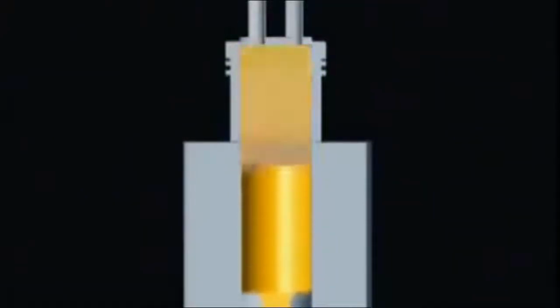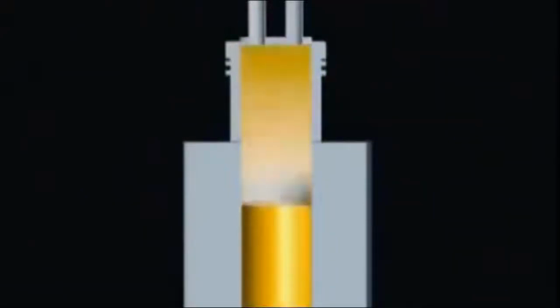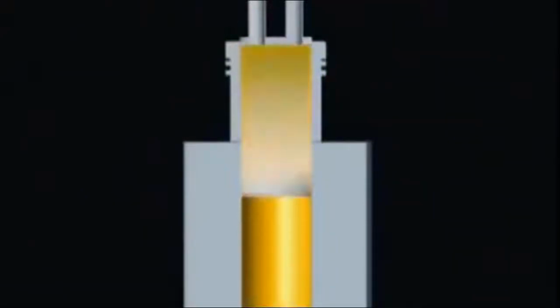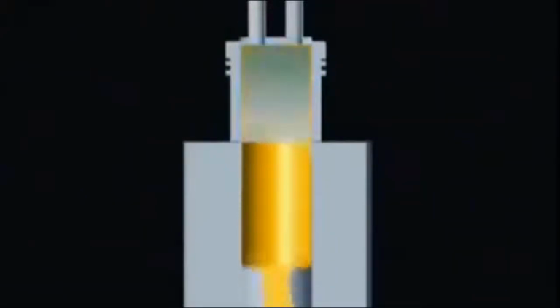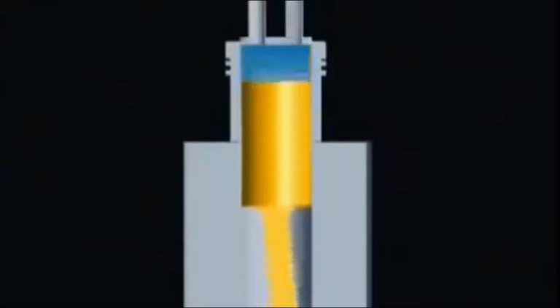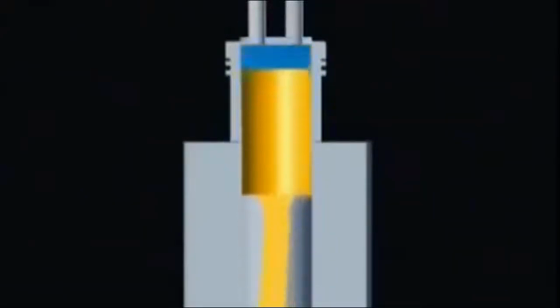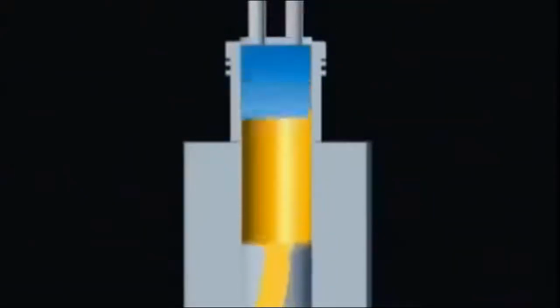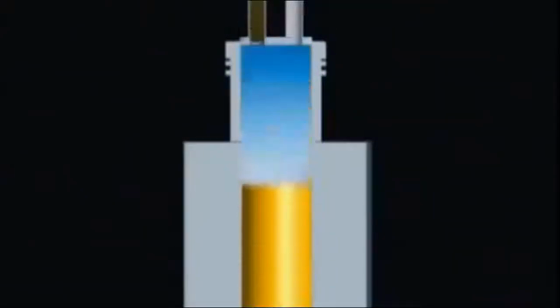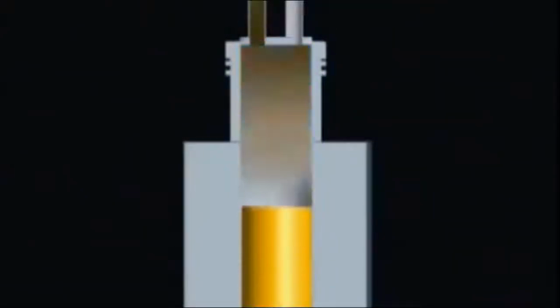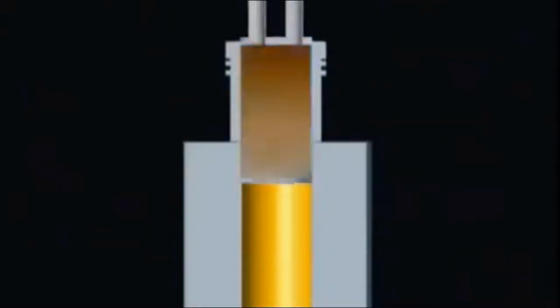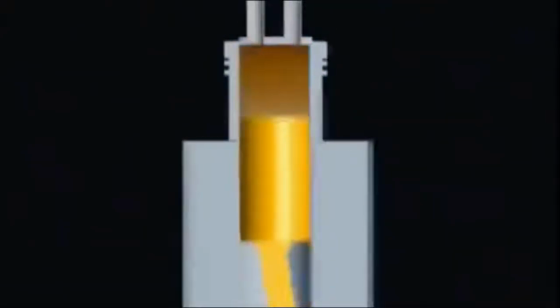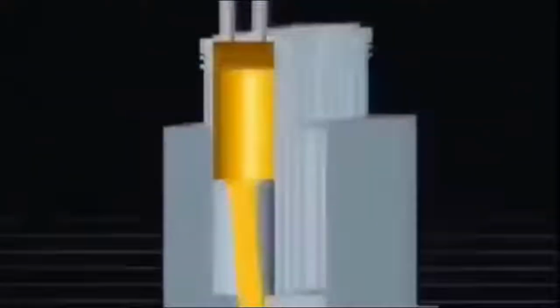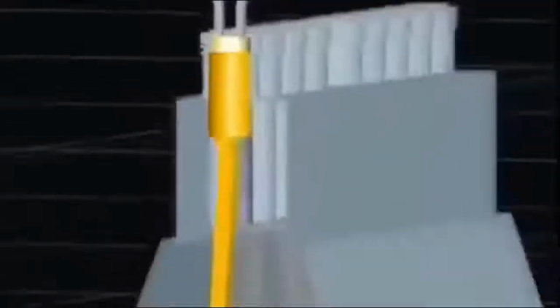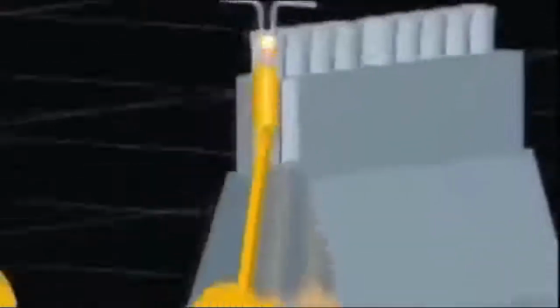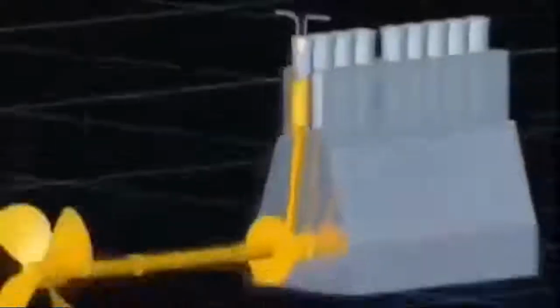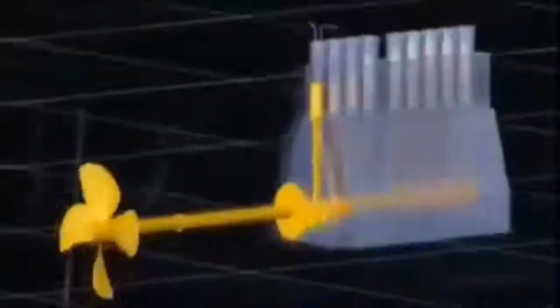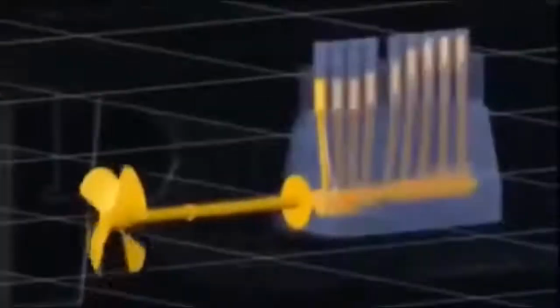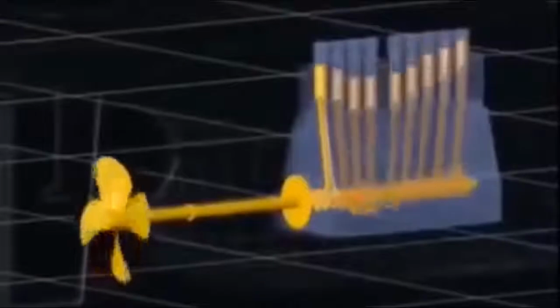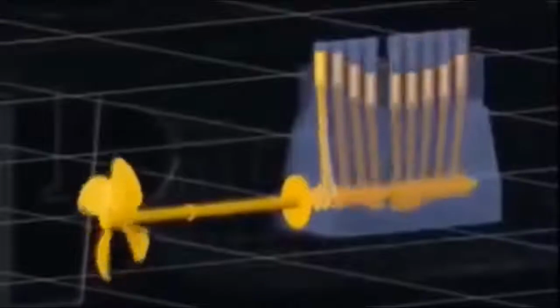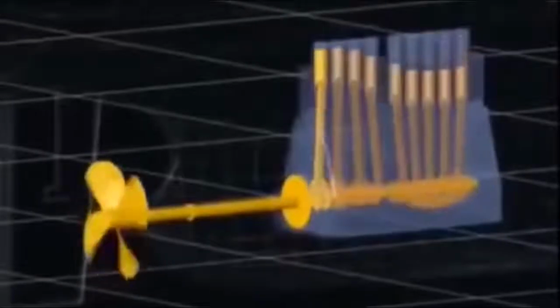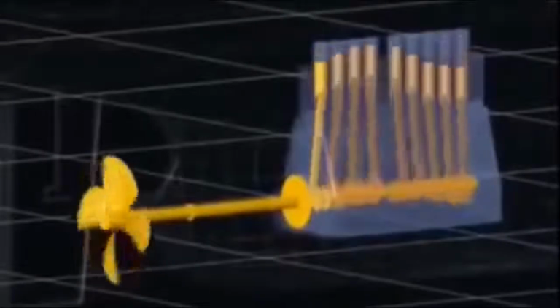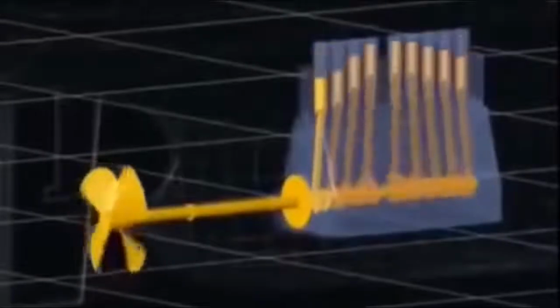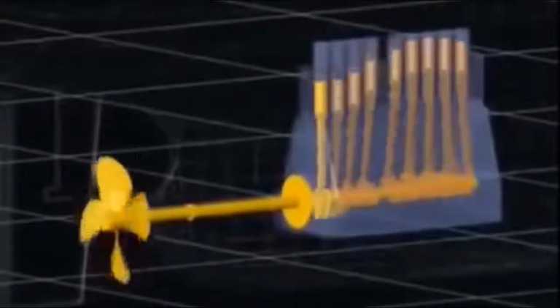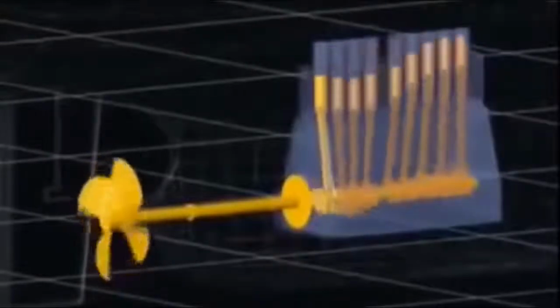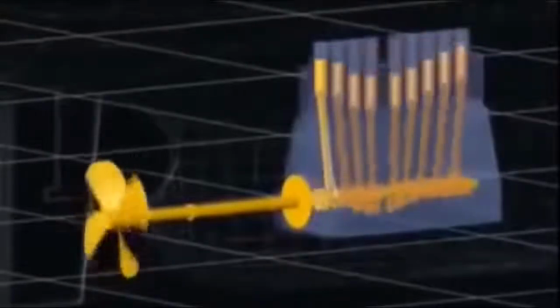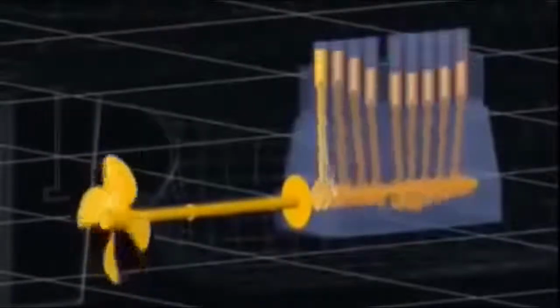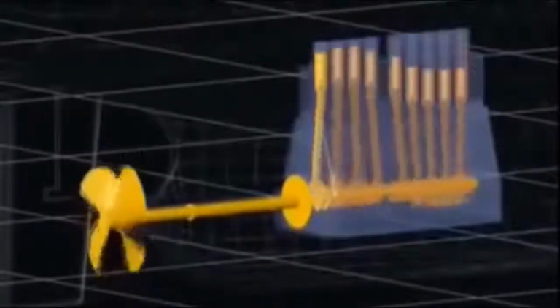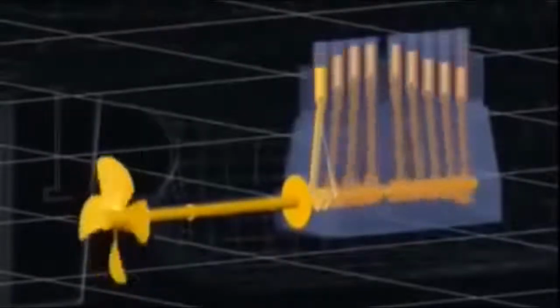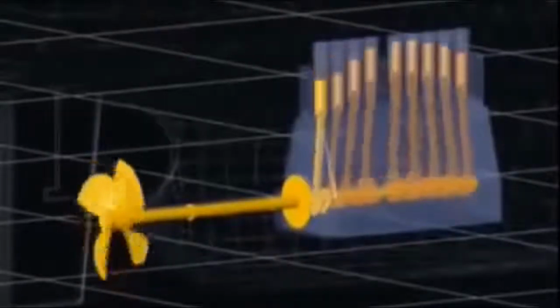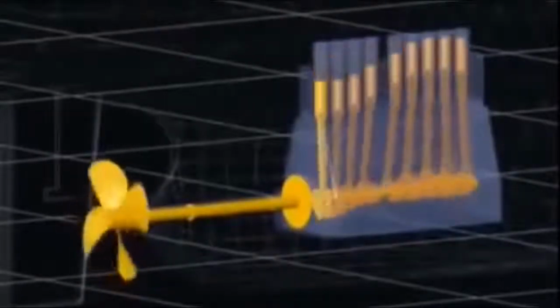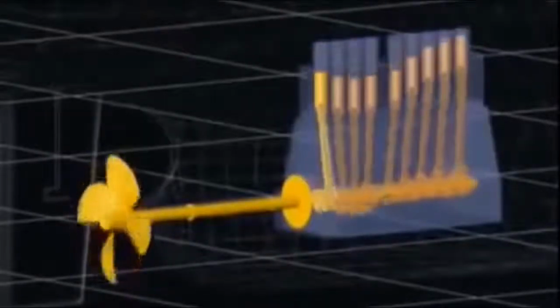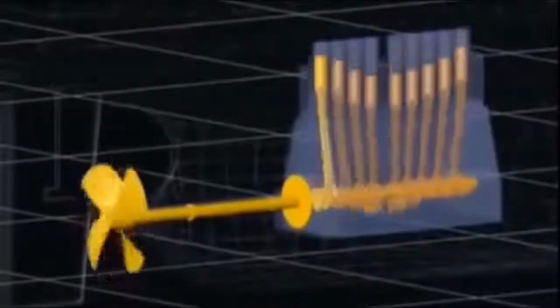The engine is directly coupled to the propeller shaft — no gears, no clutch, no neutral.